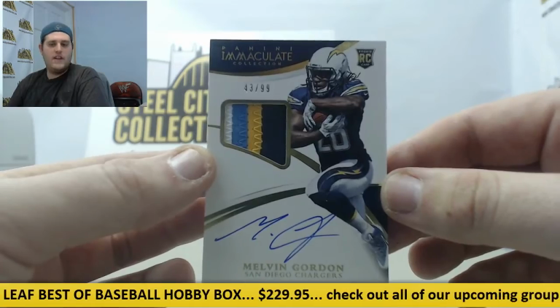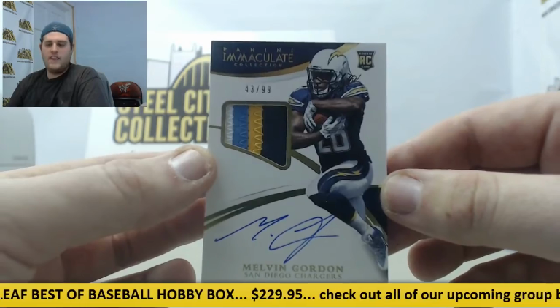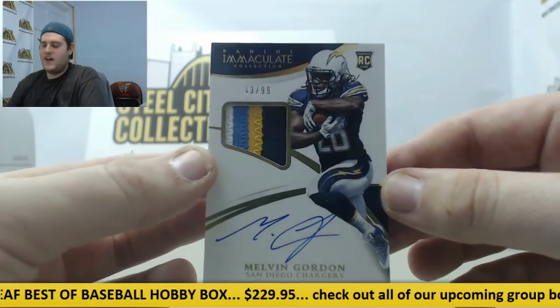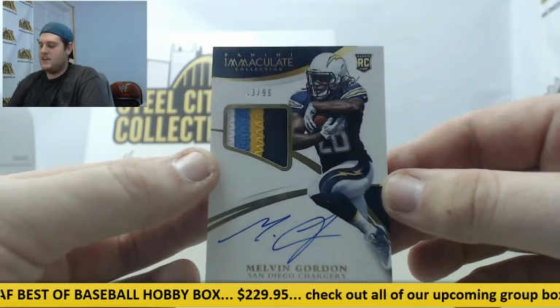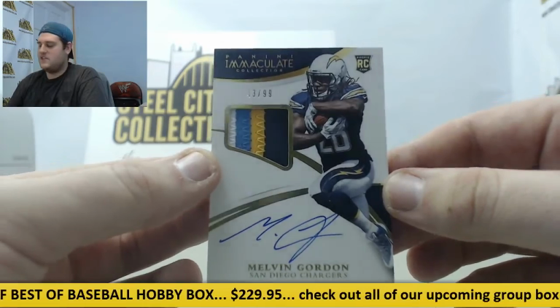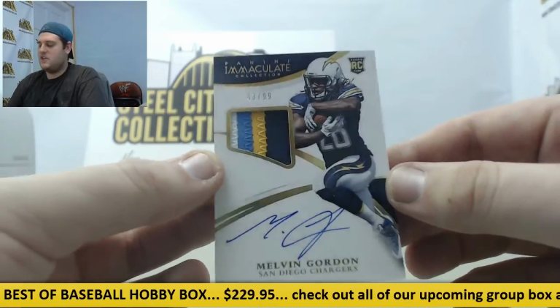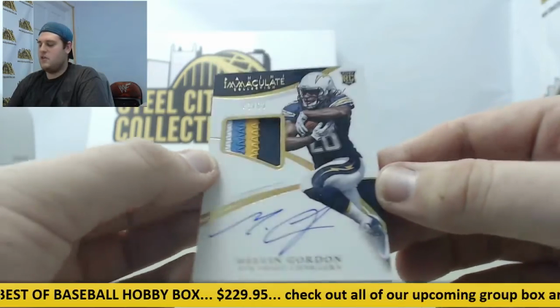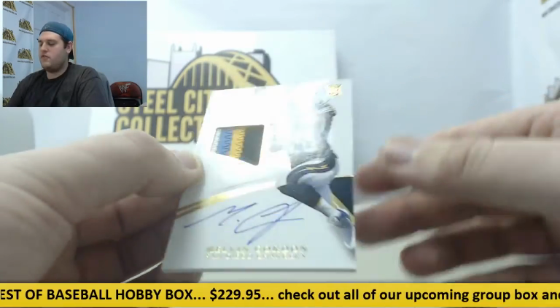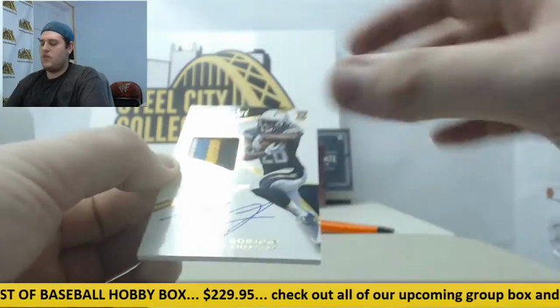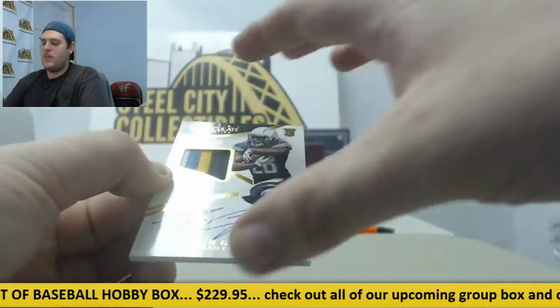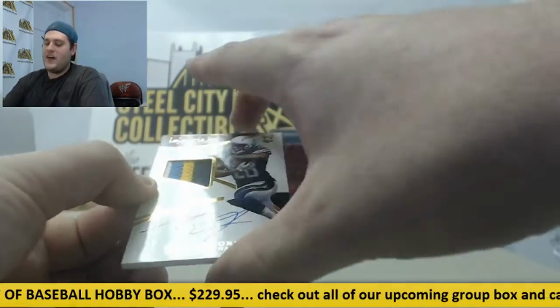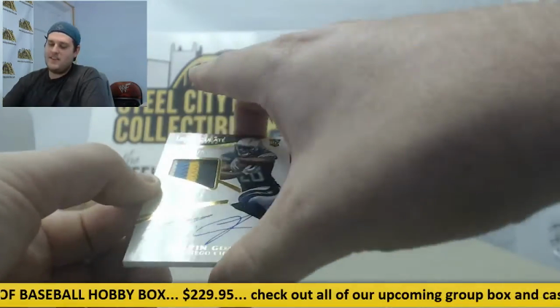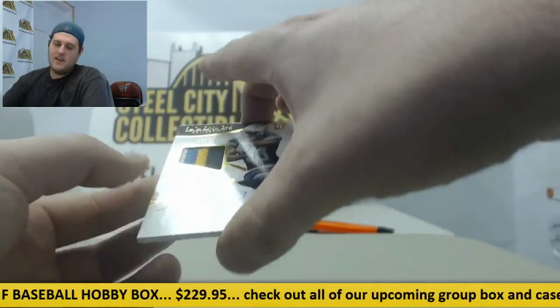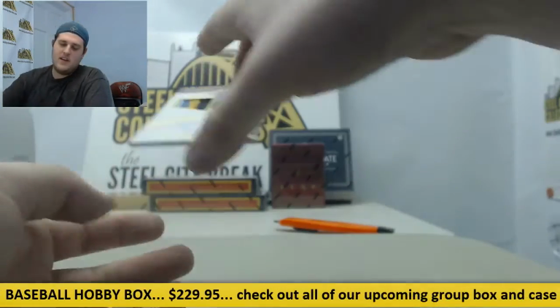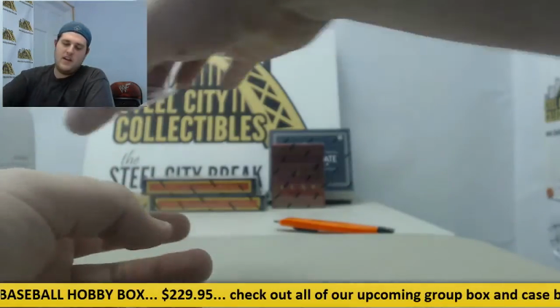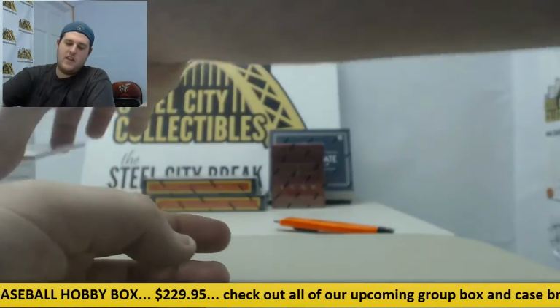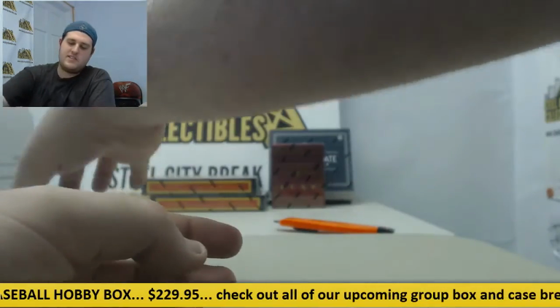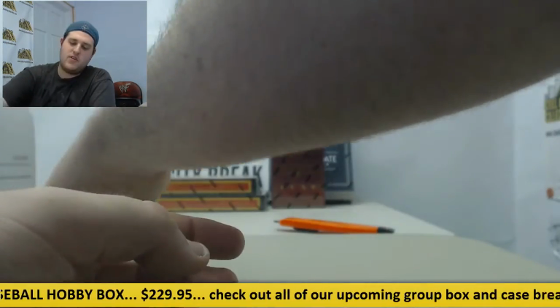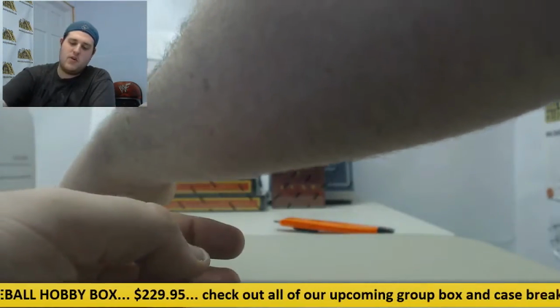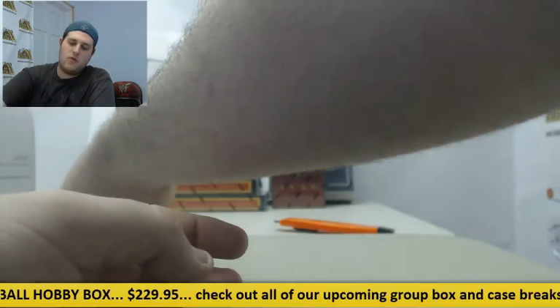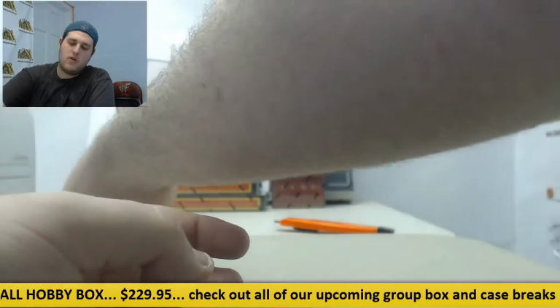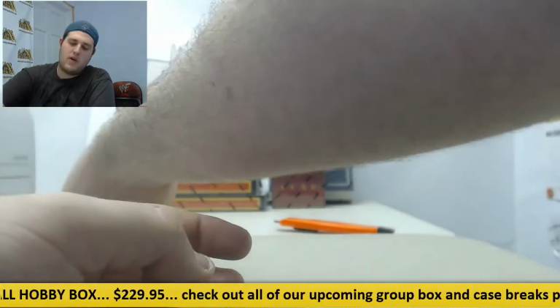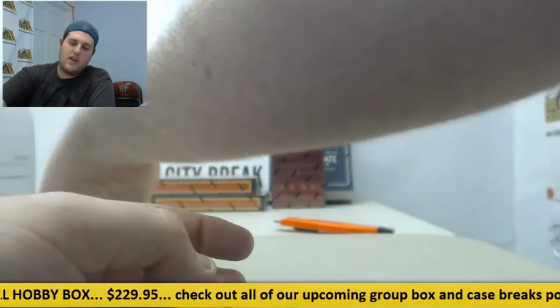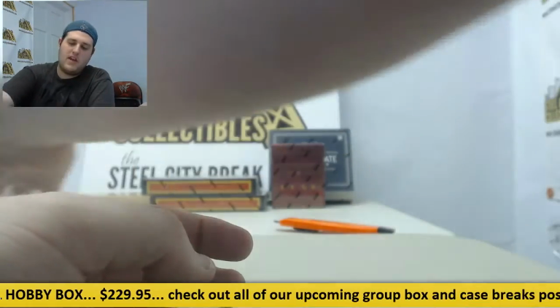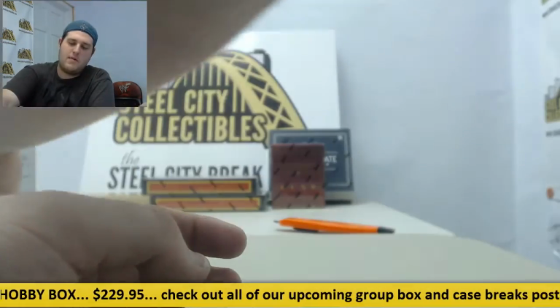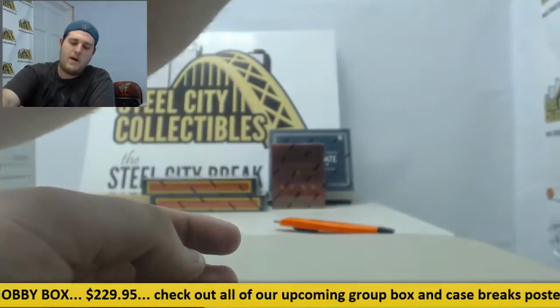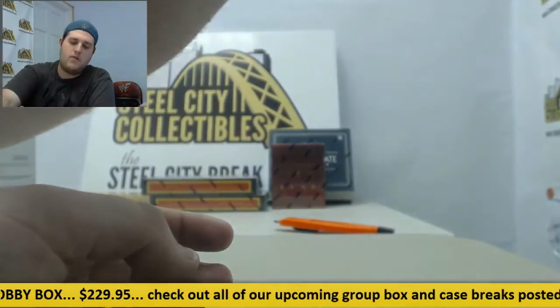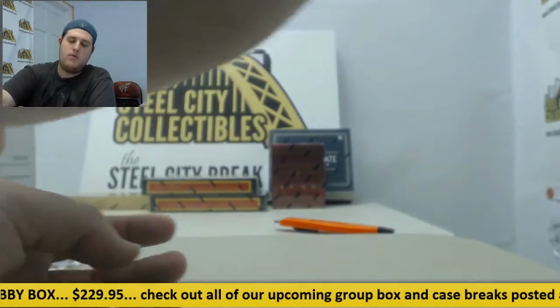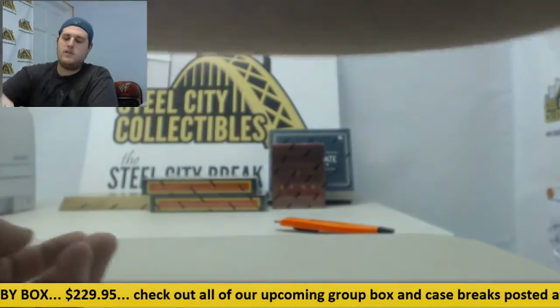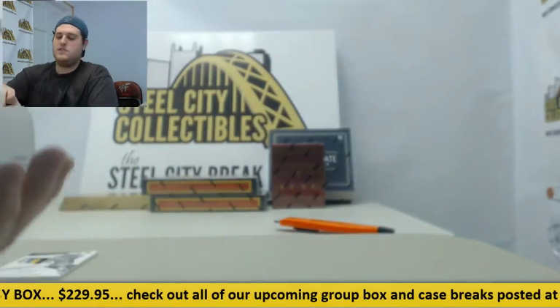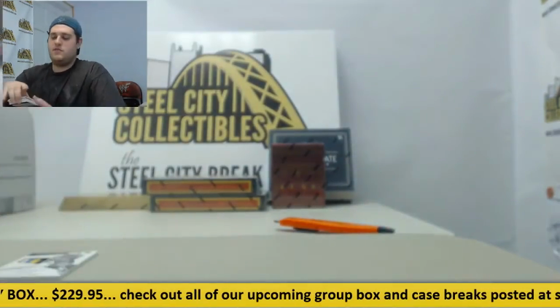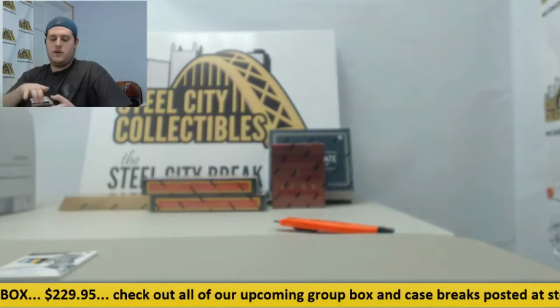That is going to do it for that. Thanks for the order right there, Michael.